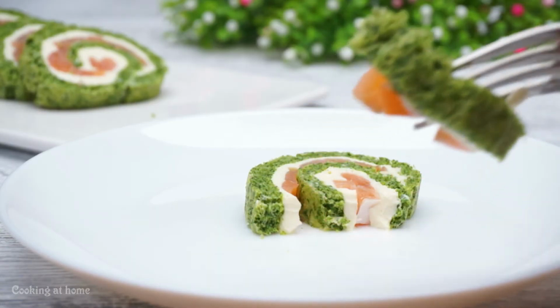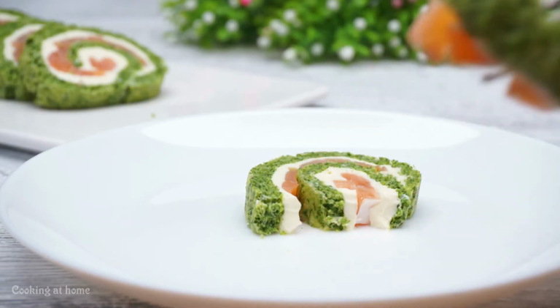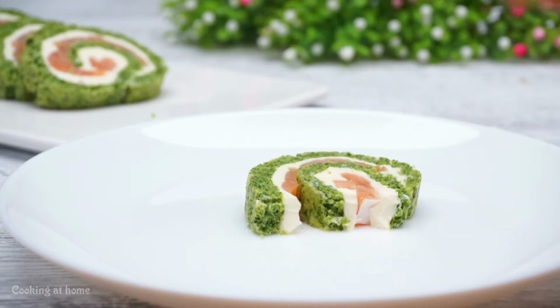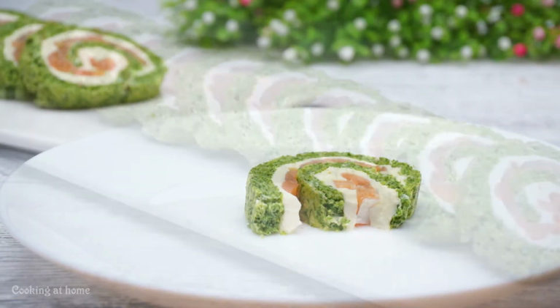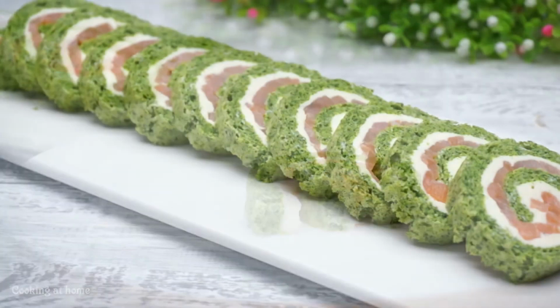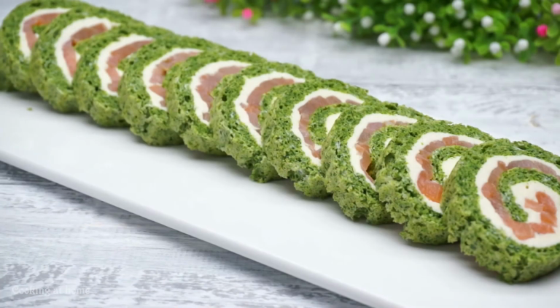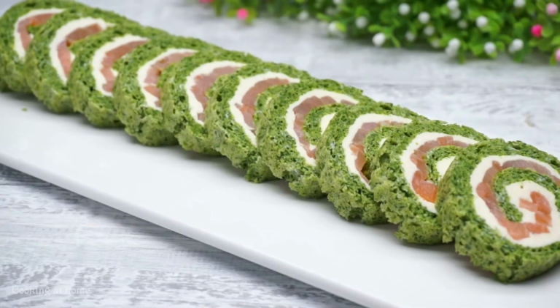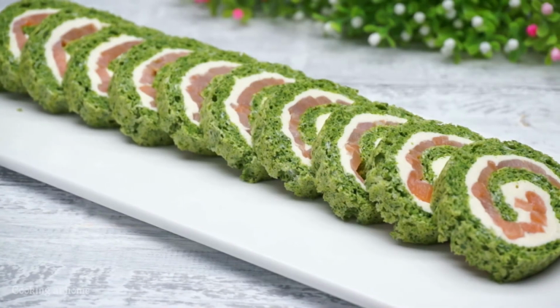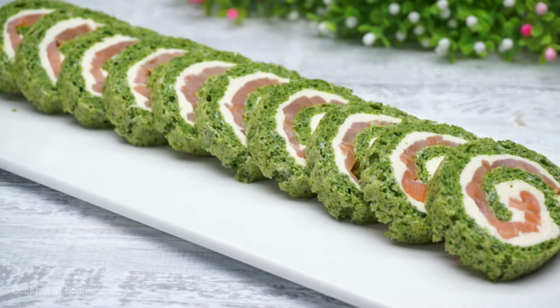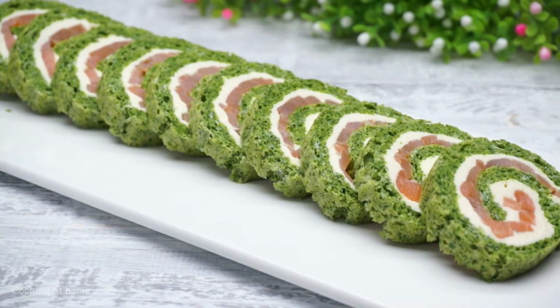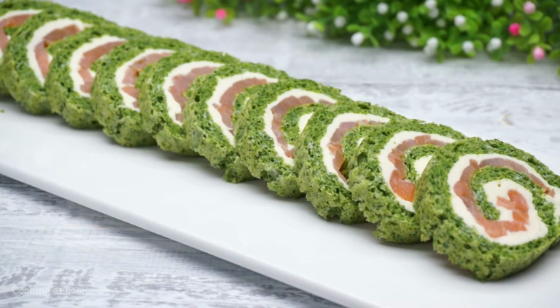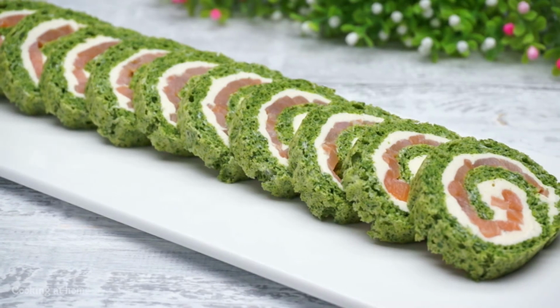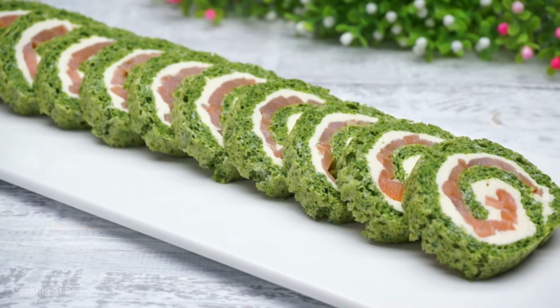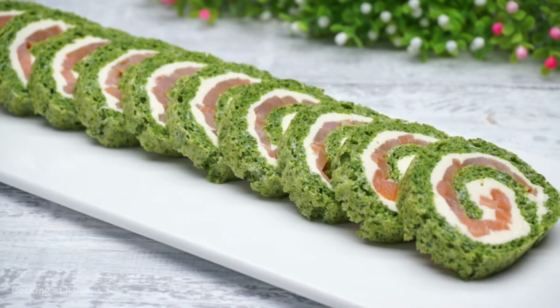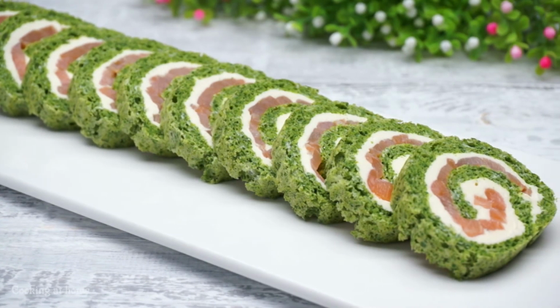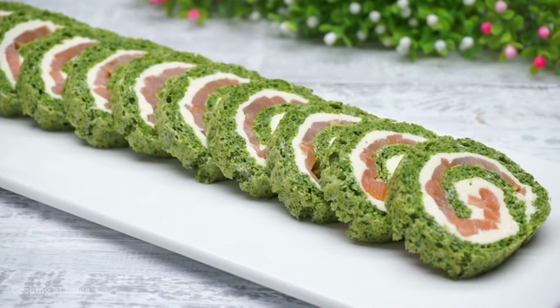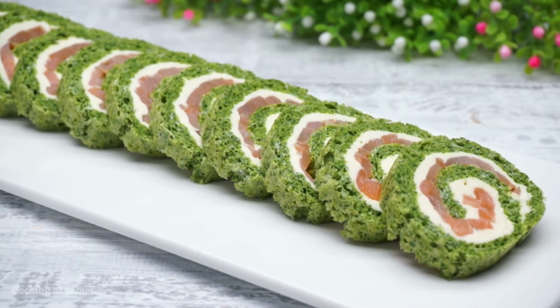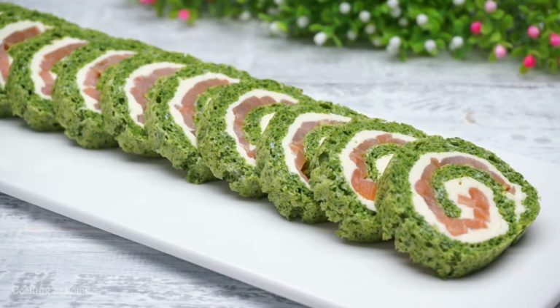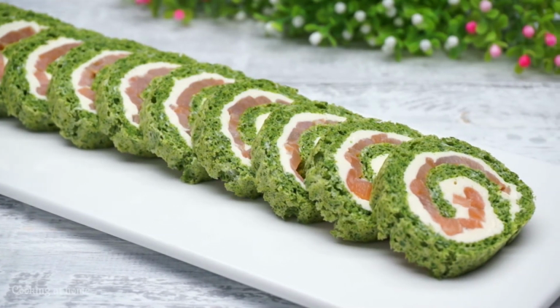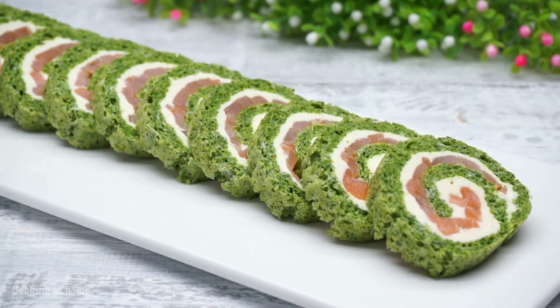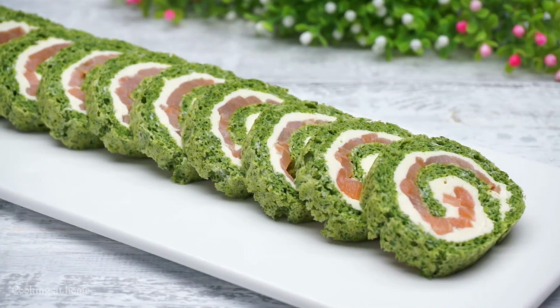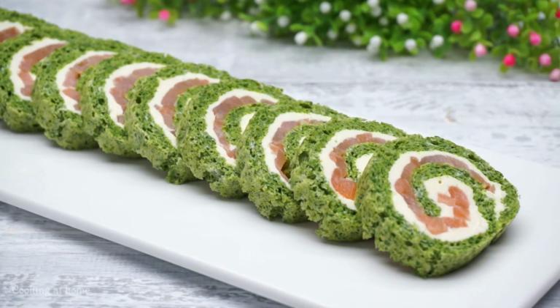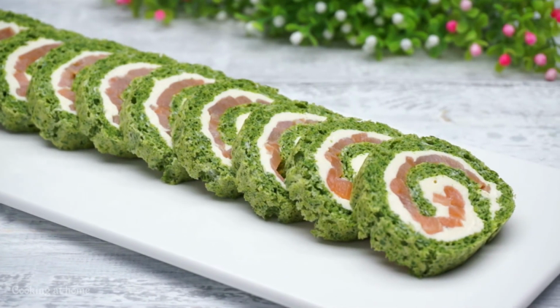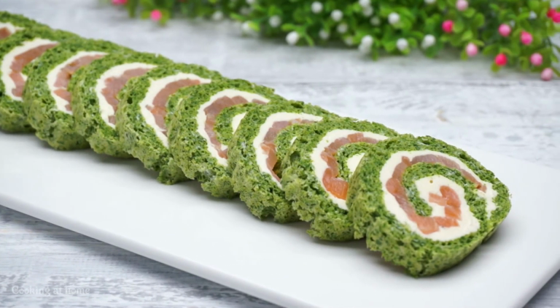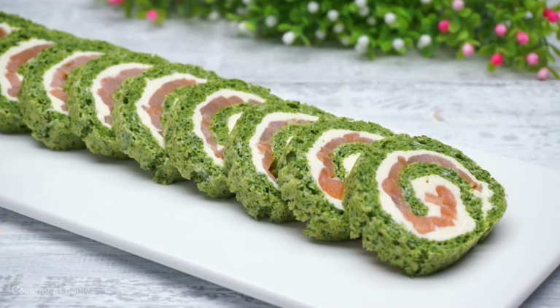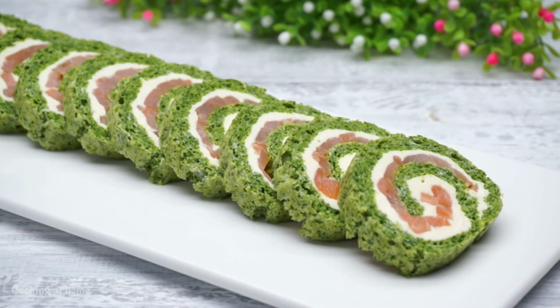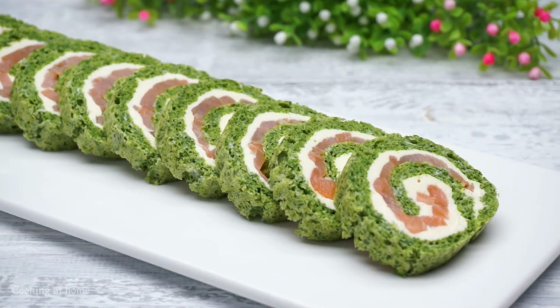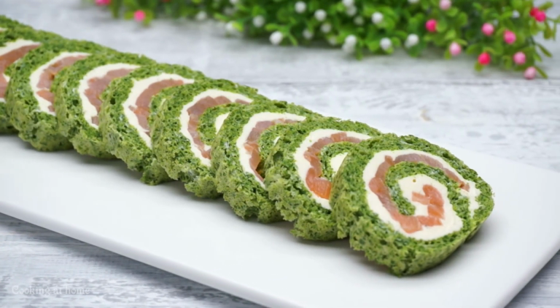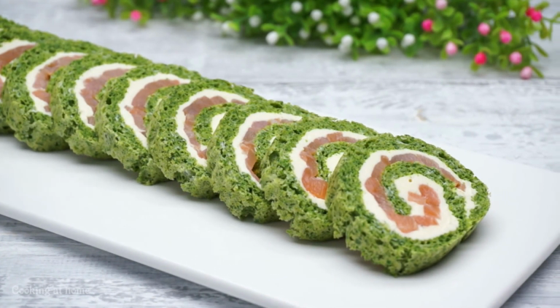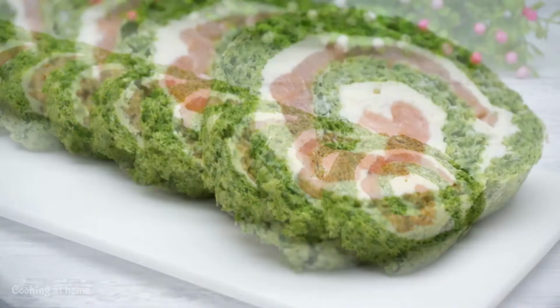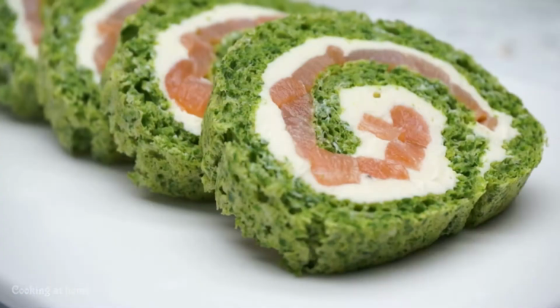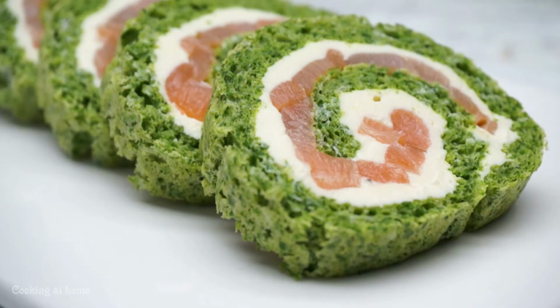Thank you for watching this video. If you liked the recipe, give me a like and follow my channel to see more of my recipes. Thank you for watching.